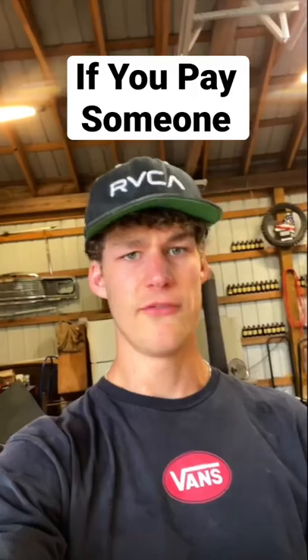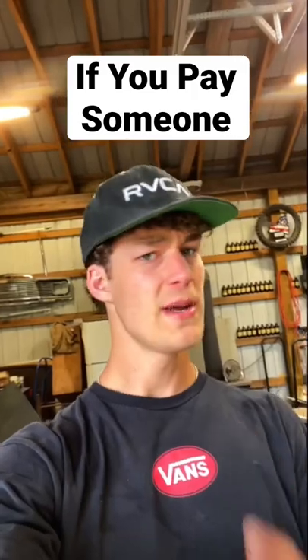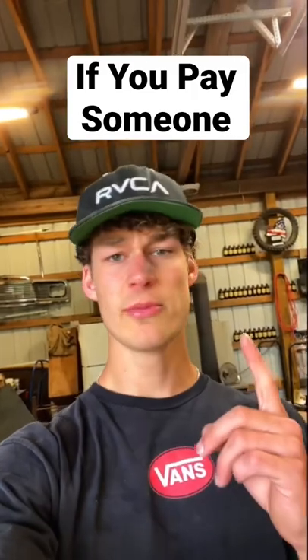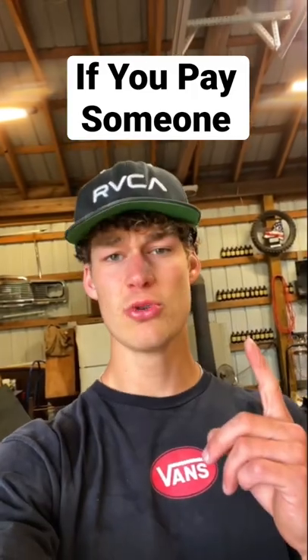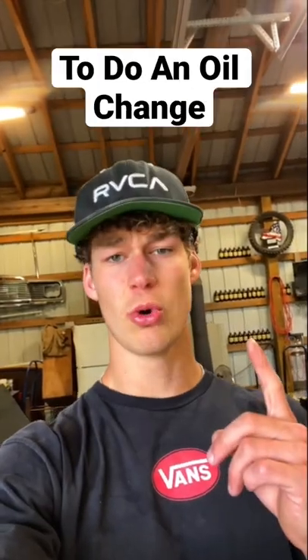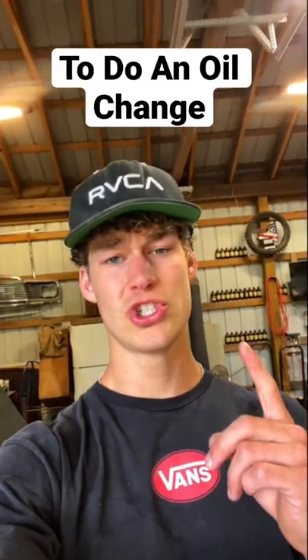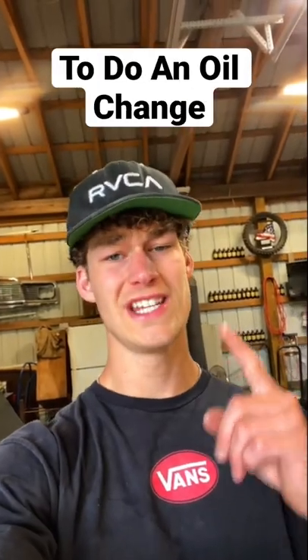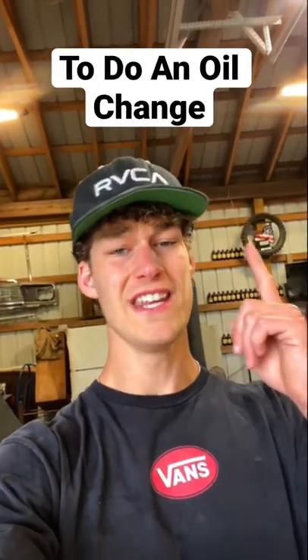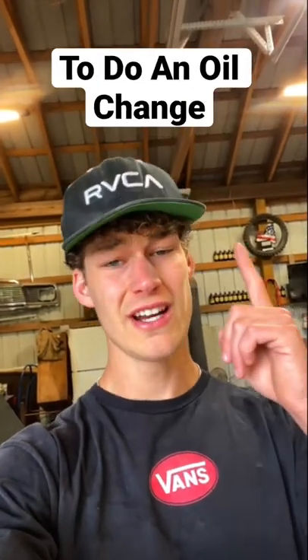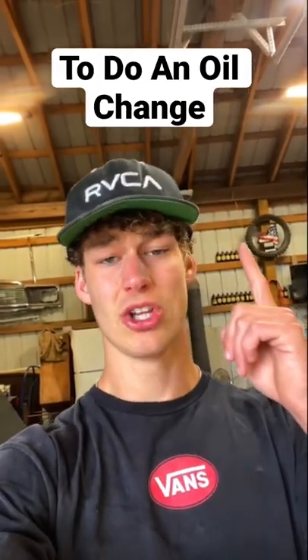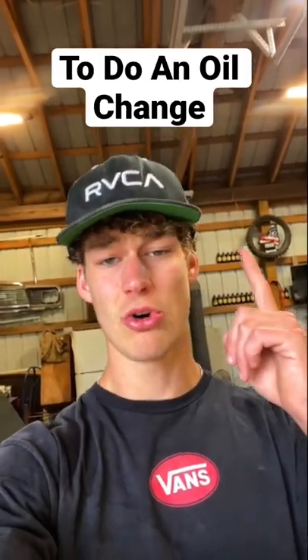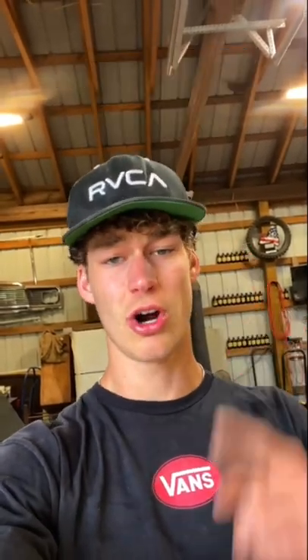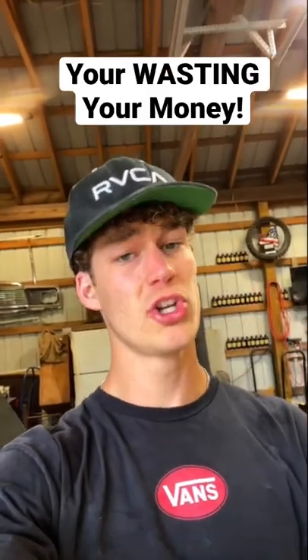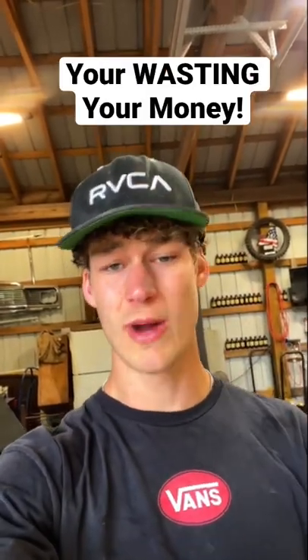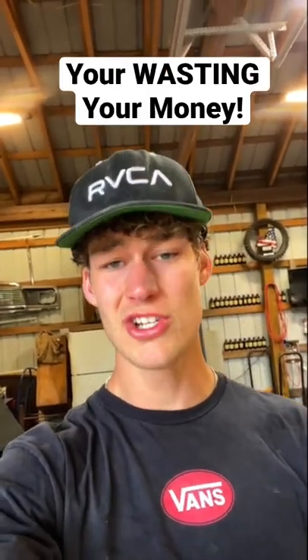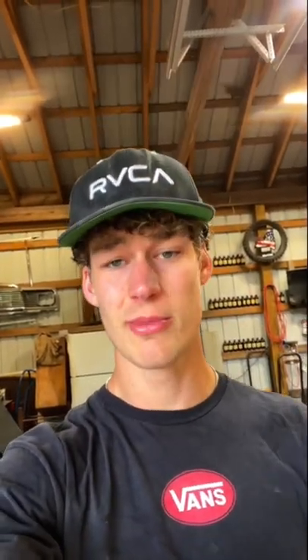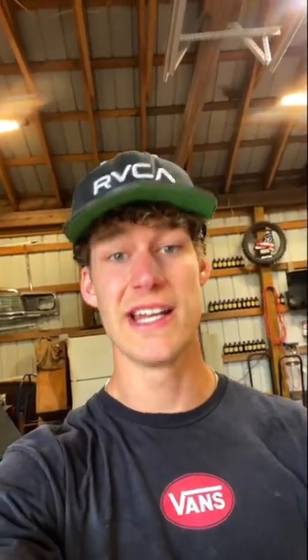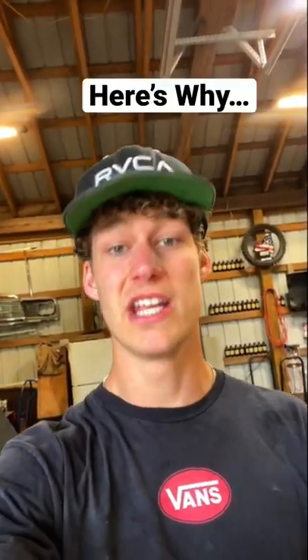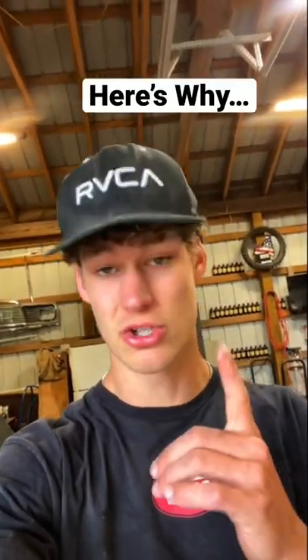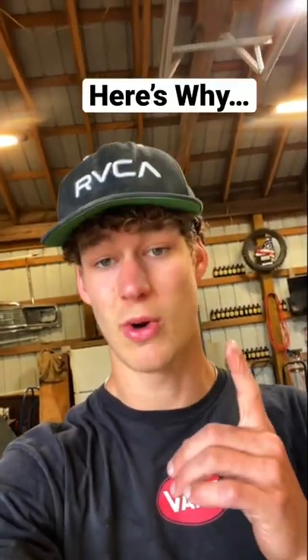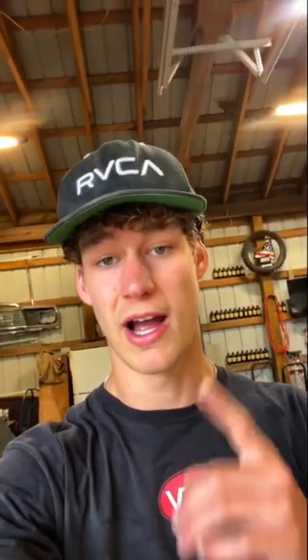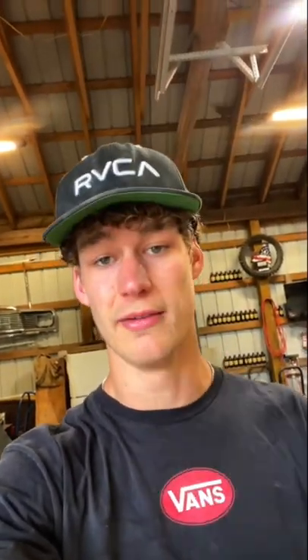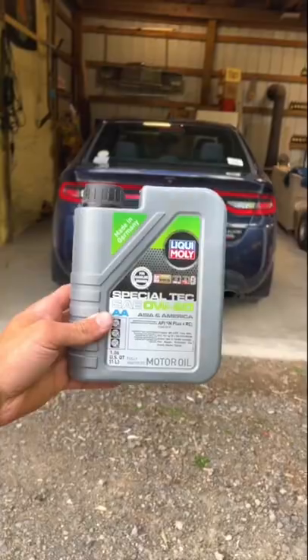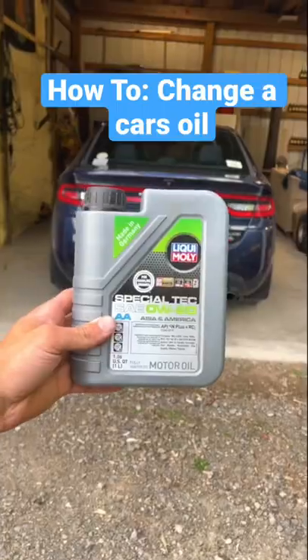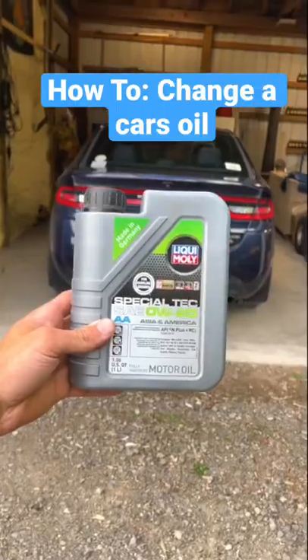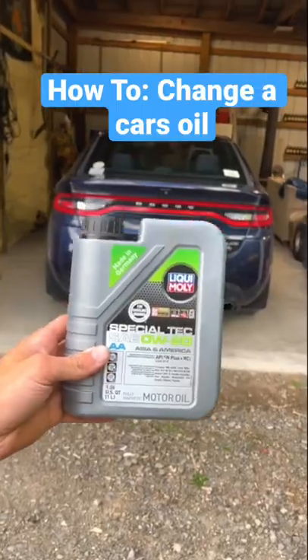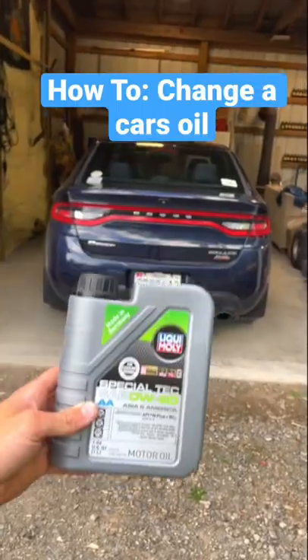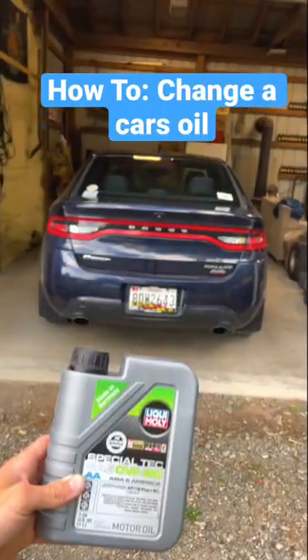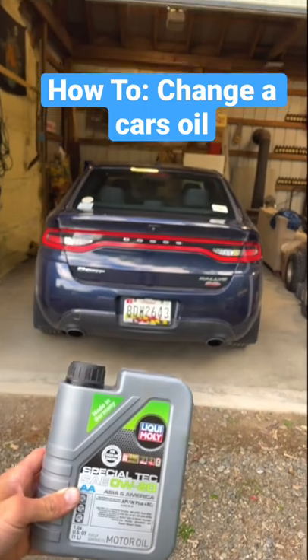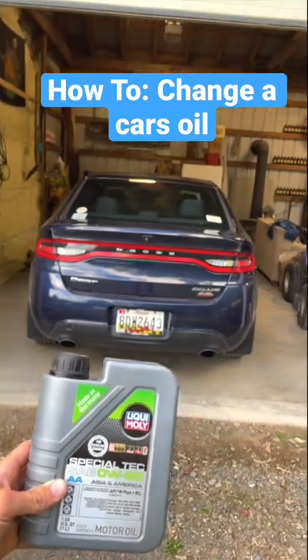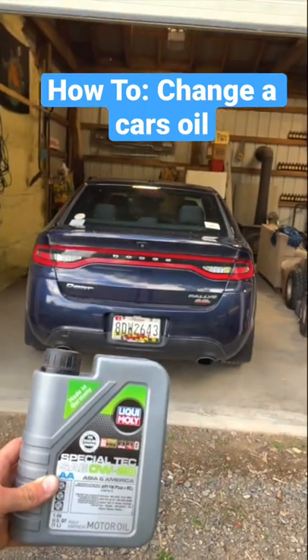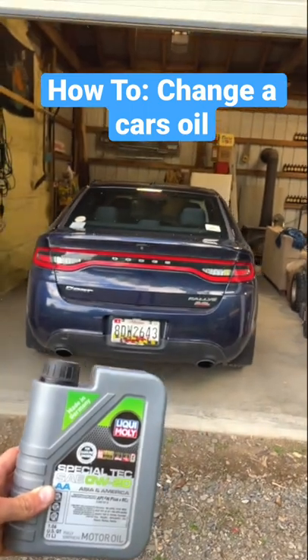If you pay someone to do an oil change even on a low car, you're wasting your money. Here's how to change your oil even on a low car.